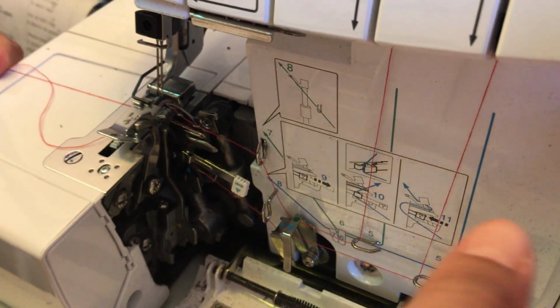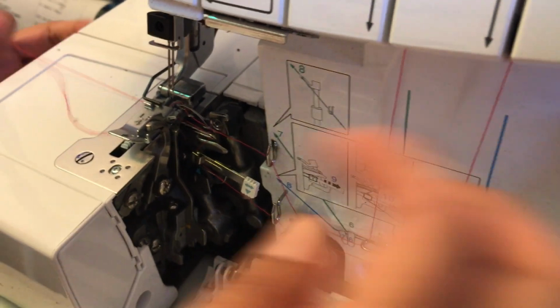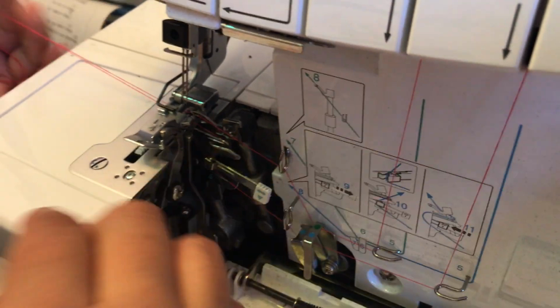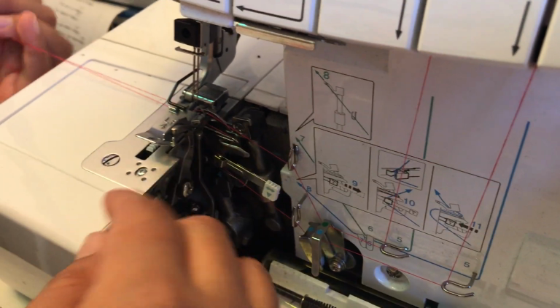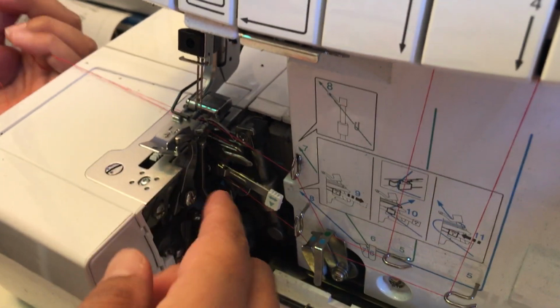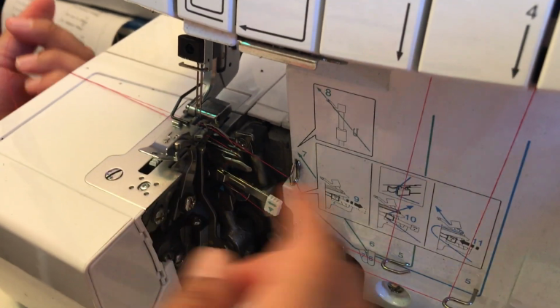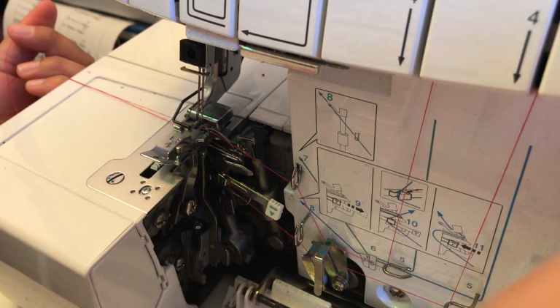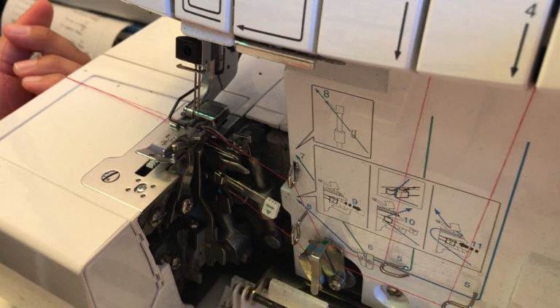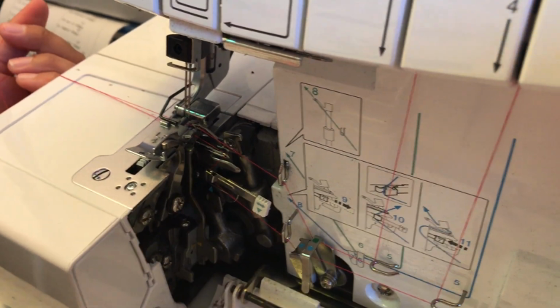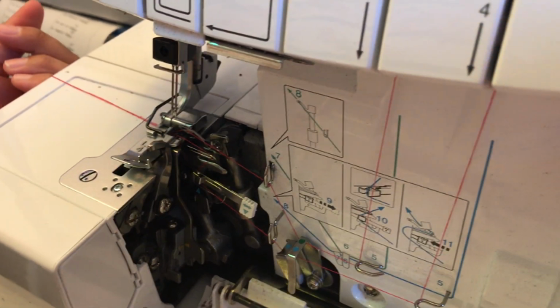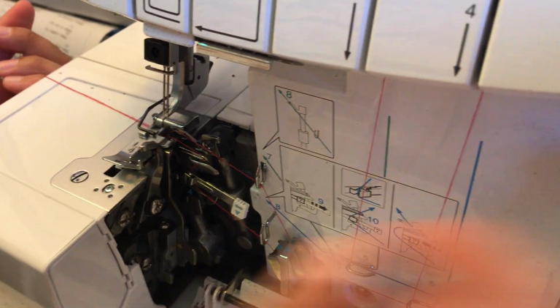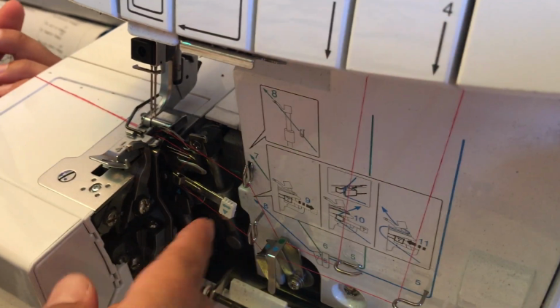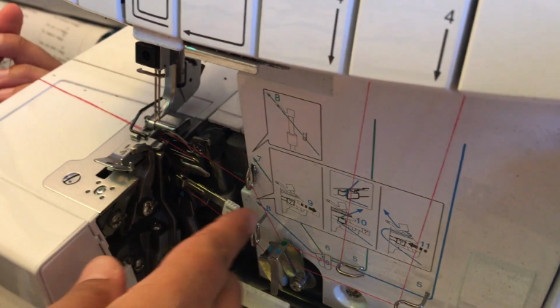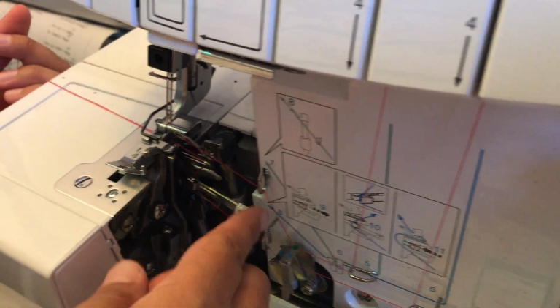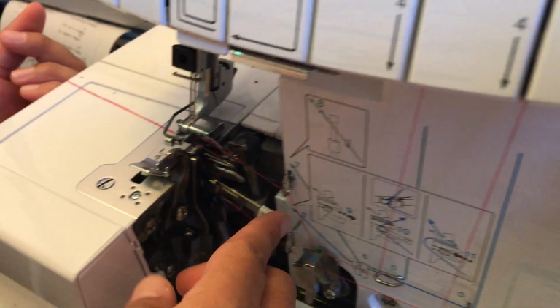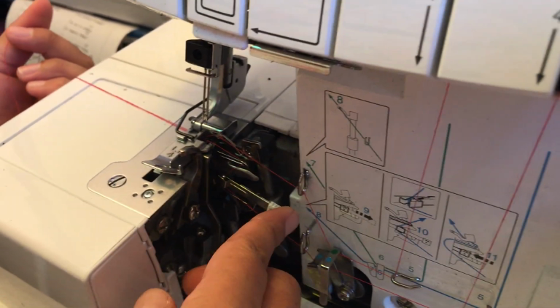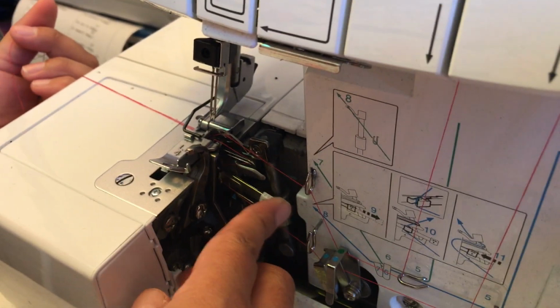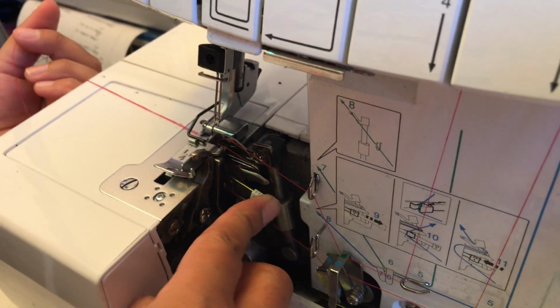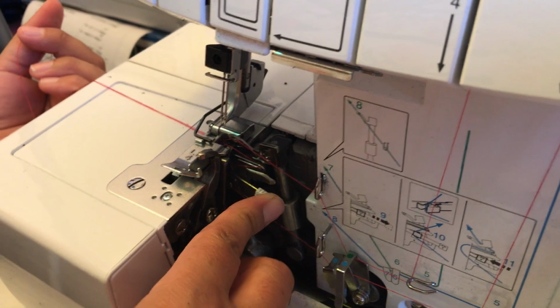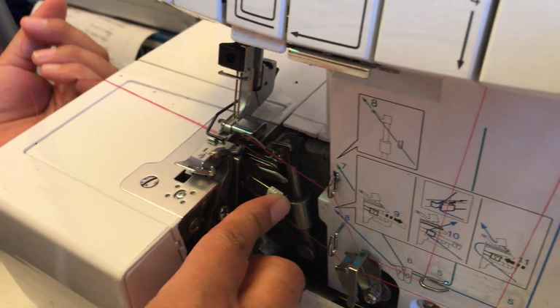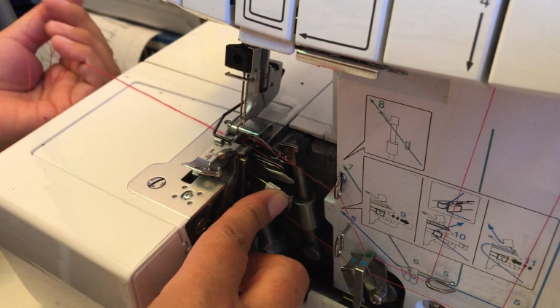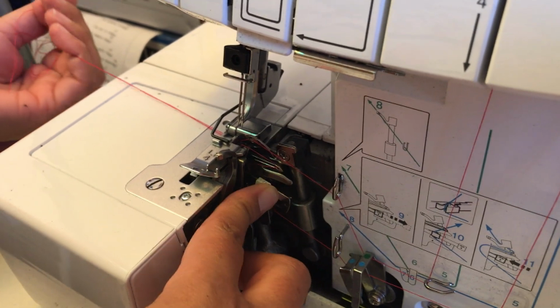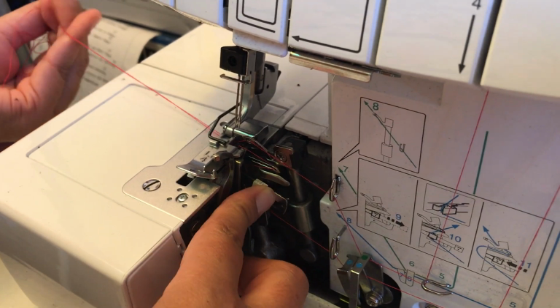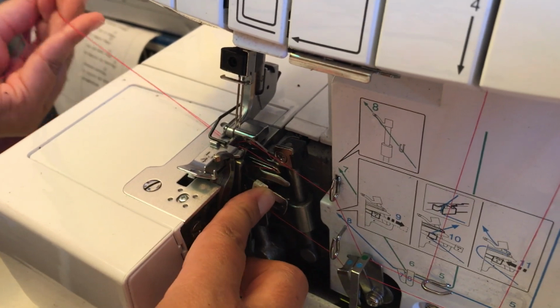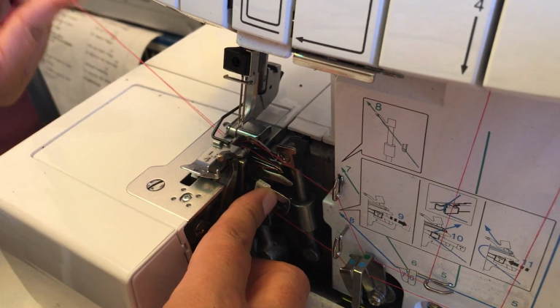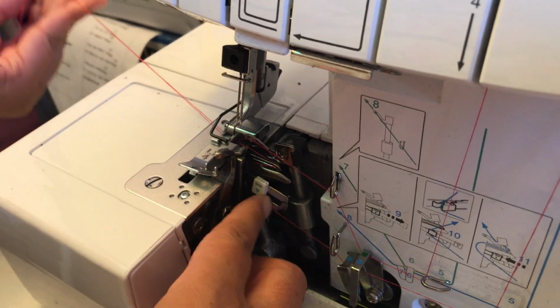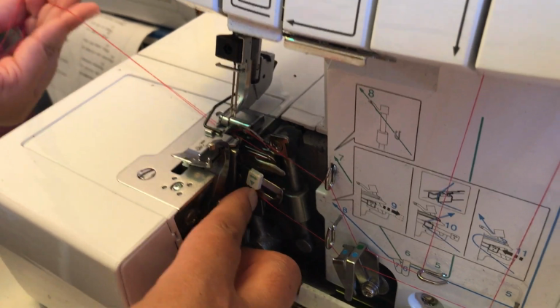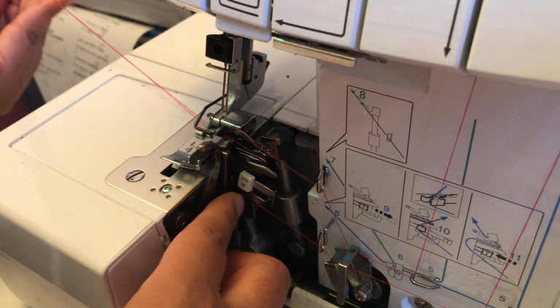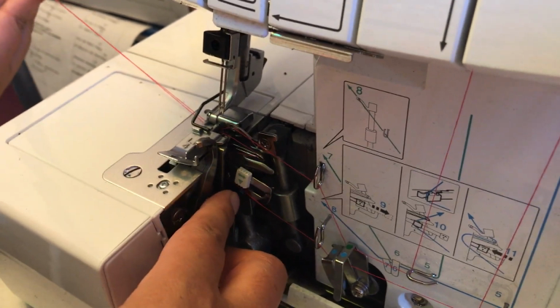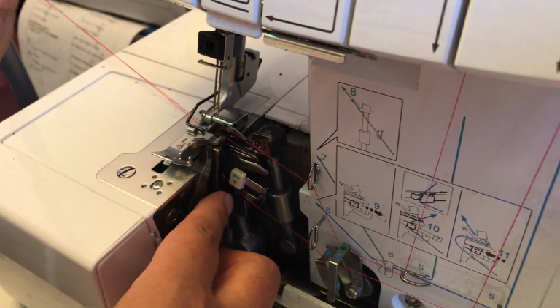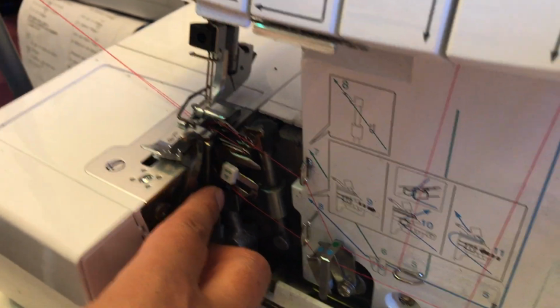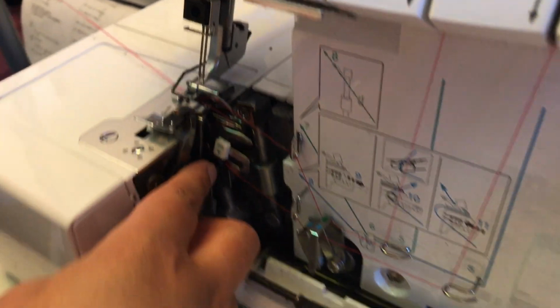Pick up the presser foot, go down, push in so it's nice and tight and secure.